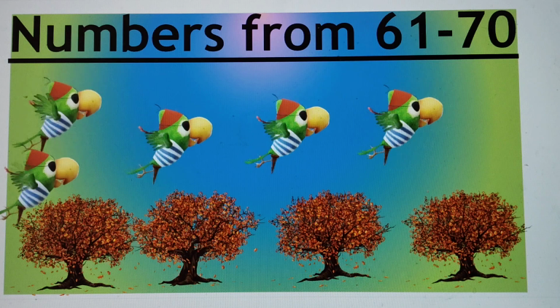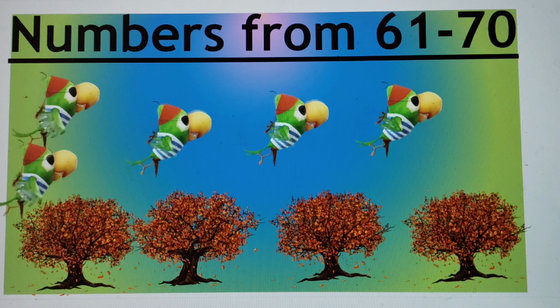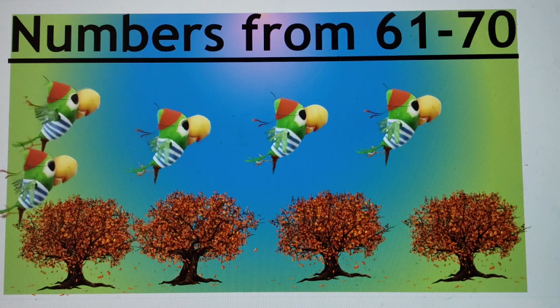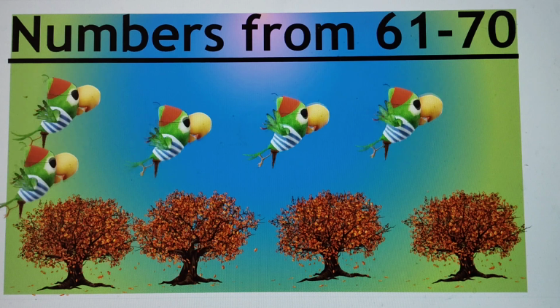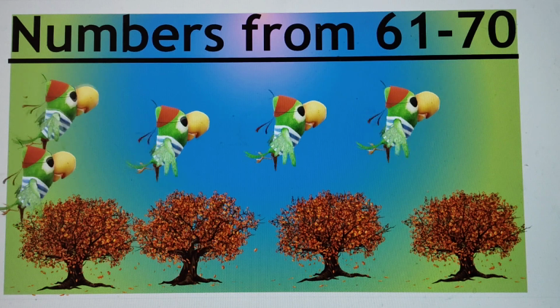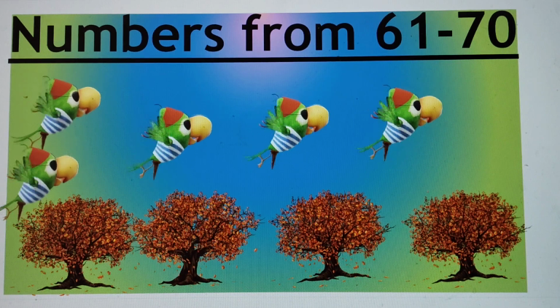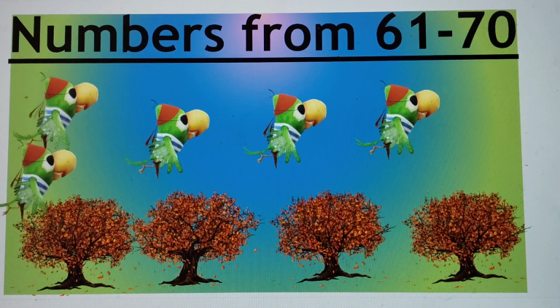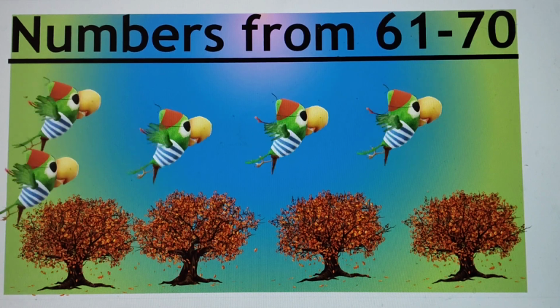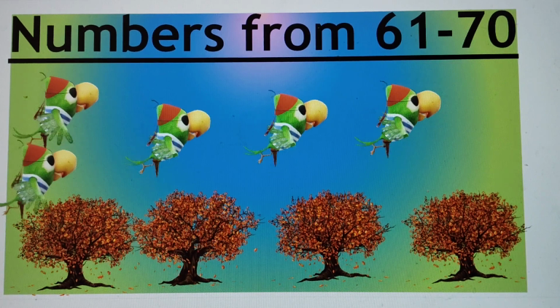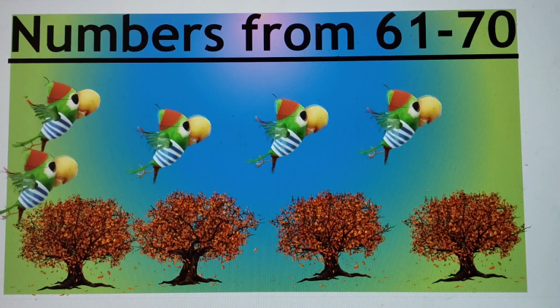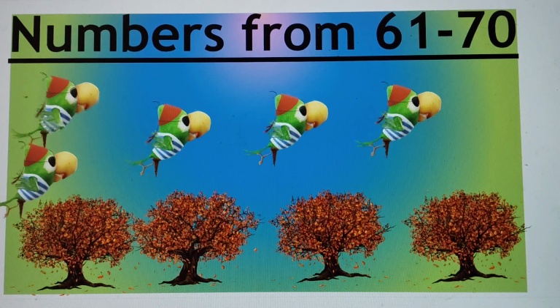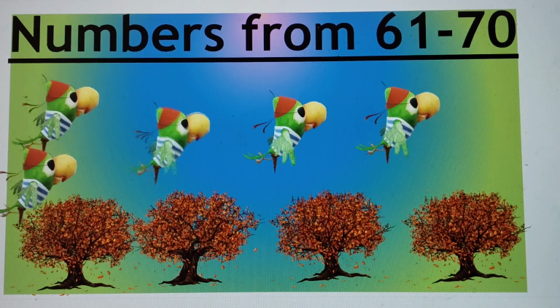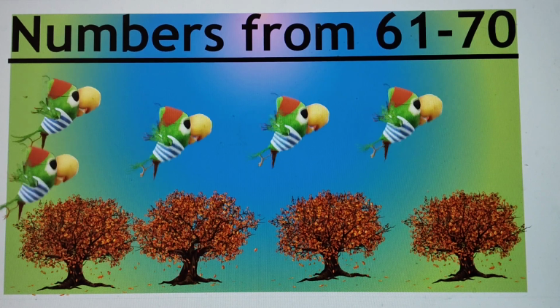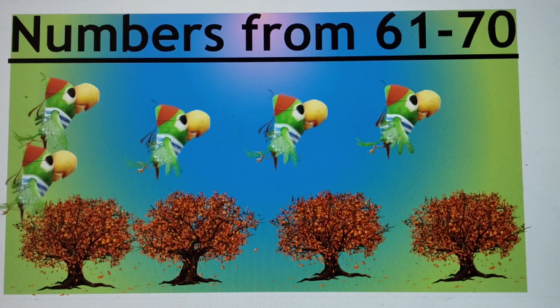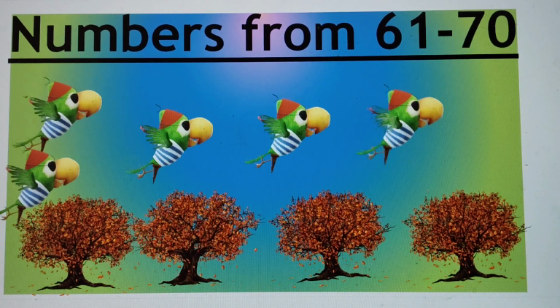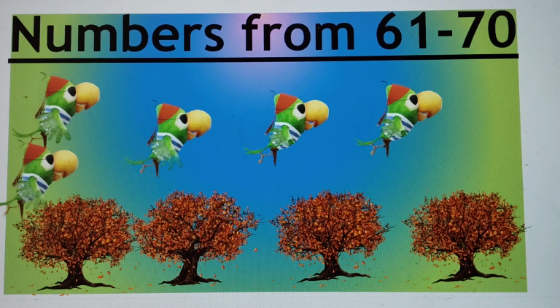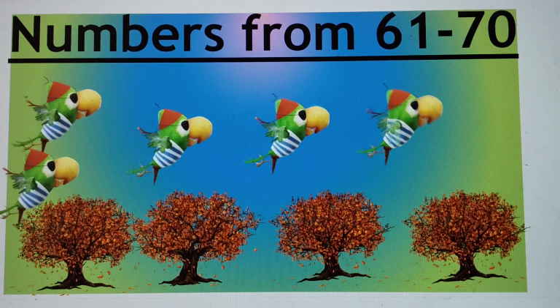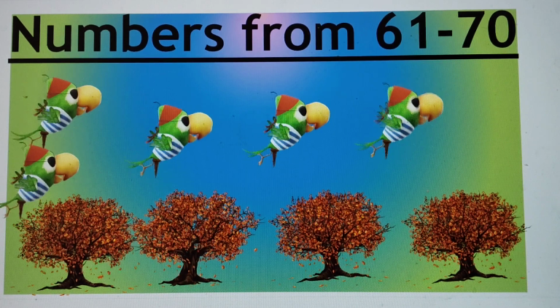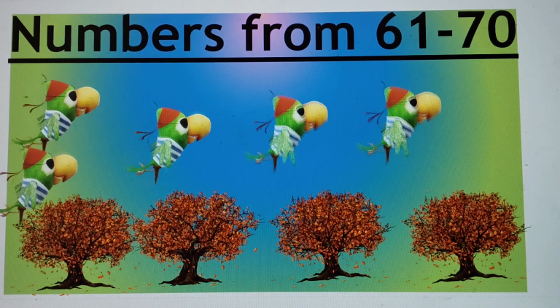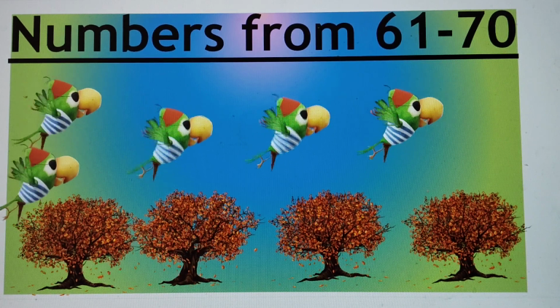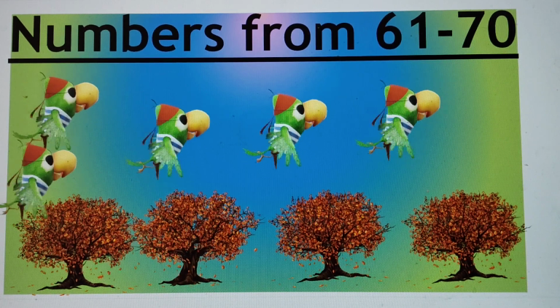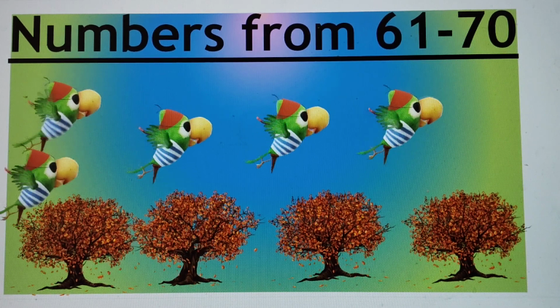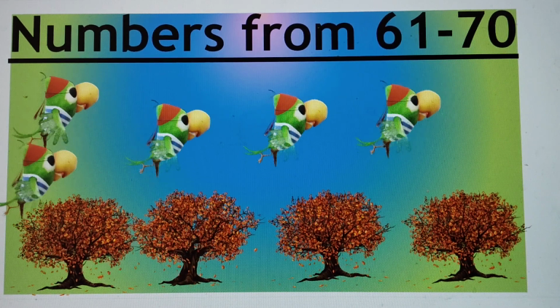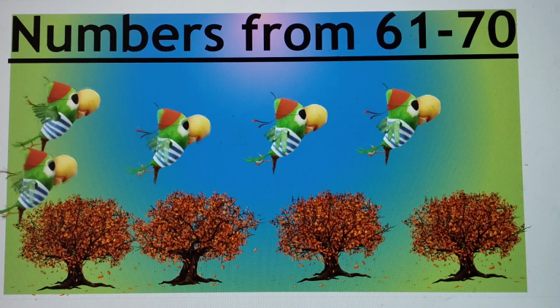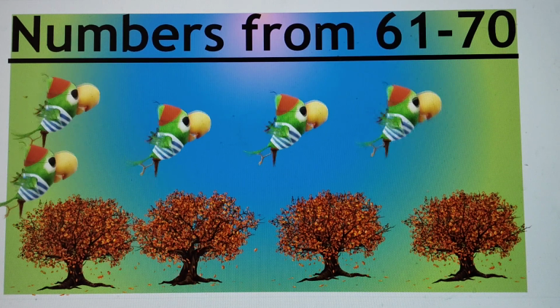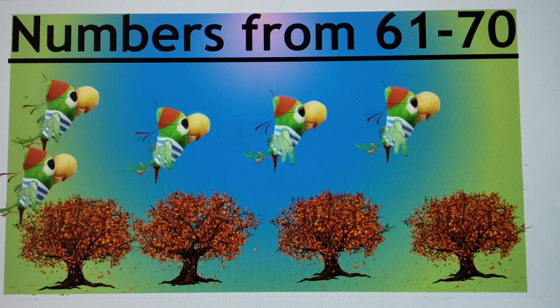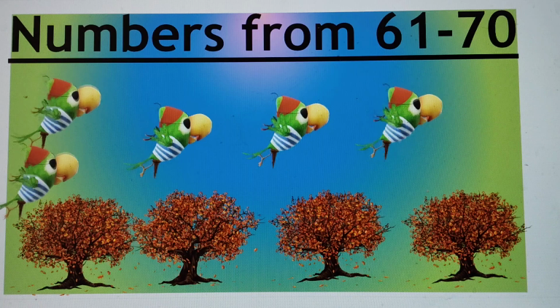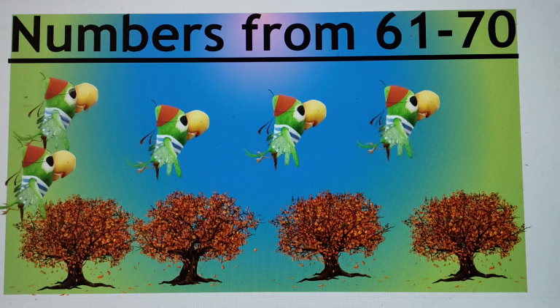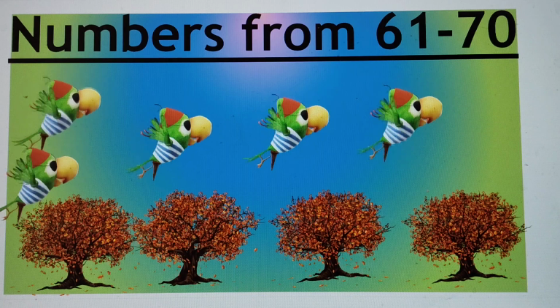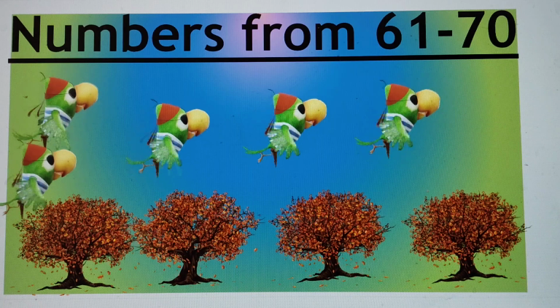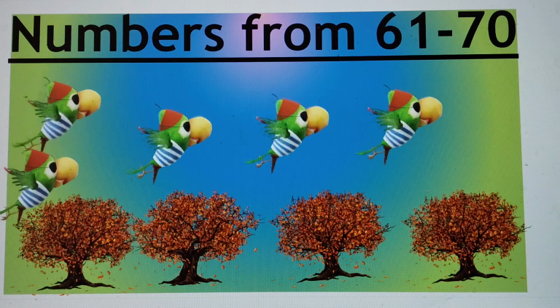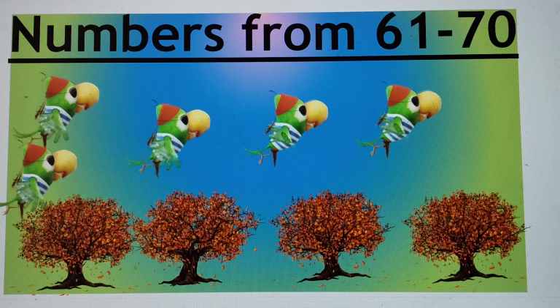Hello friends. Today we are doing numbers from 61 to 70. So let's start.